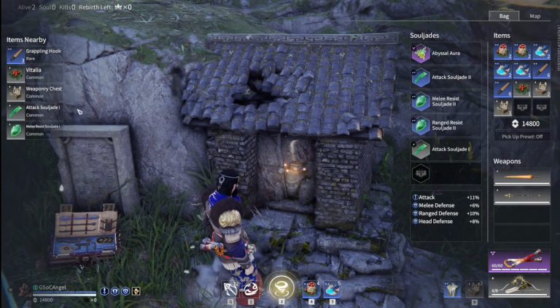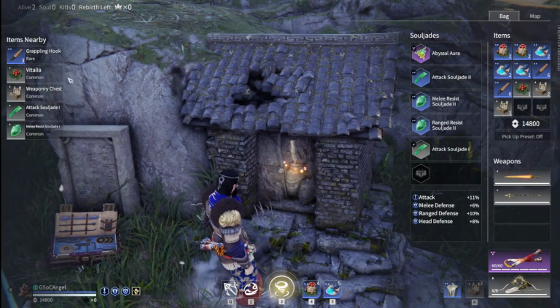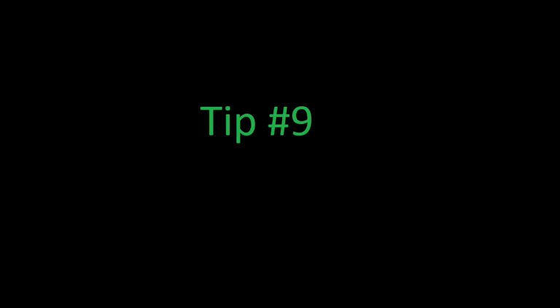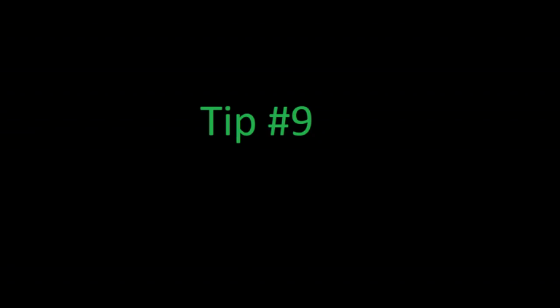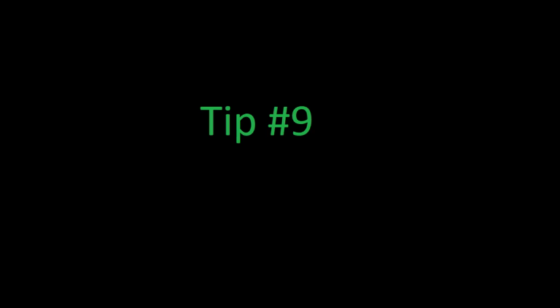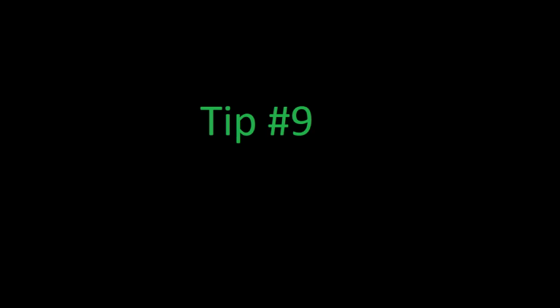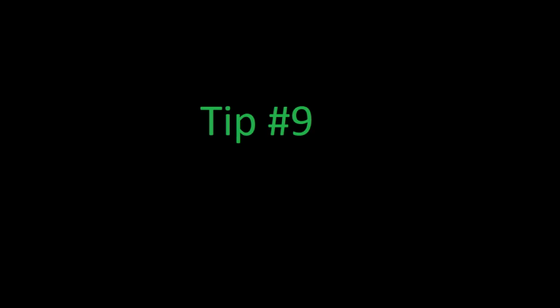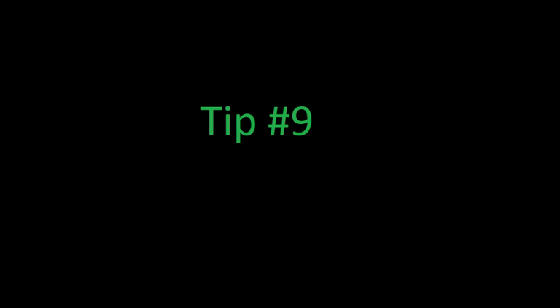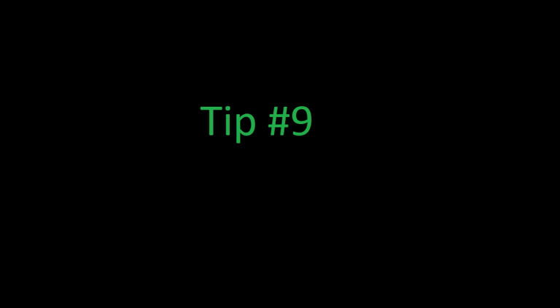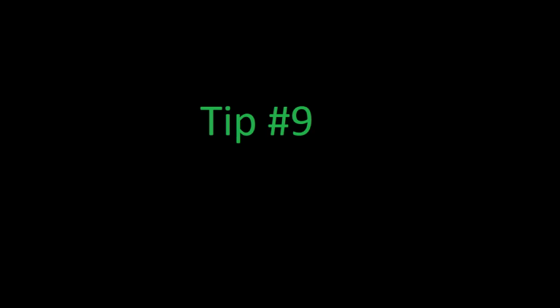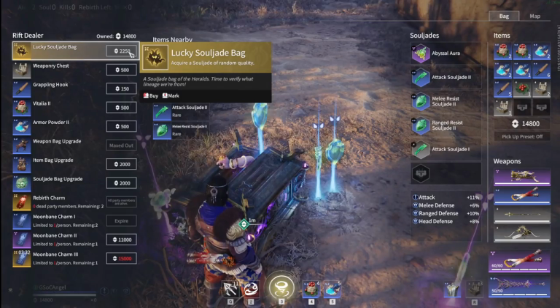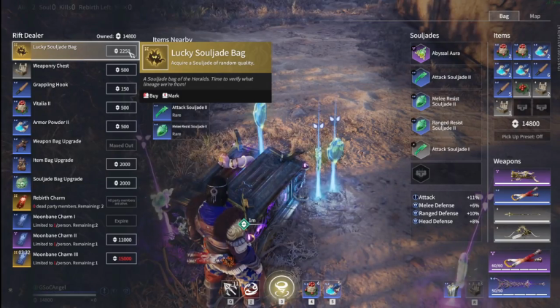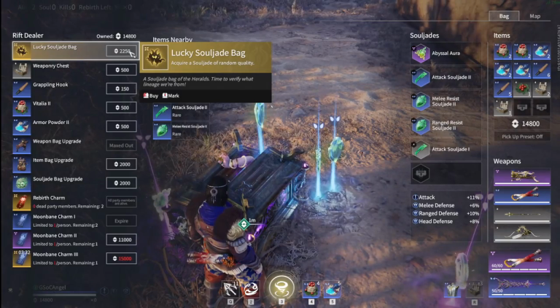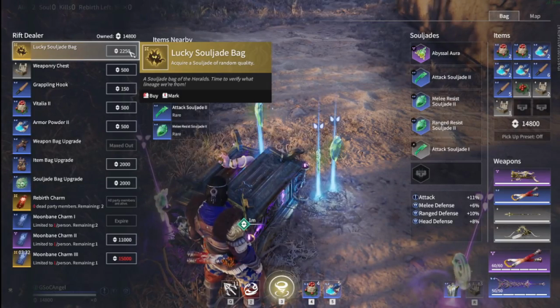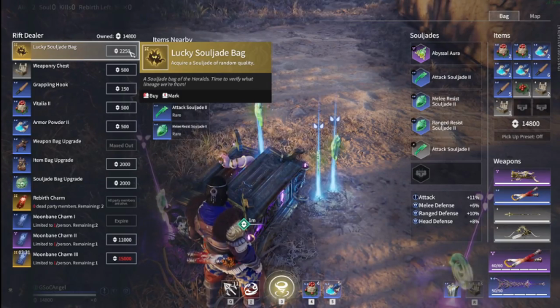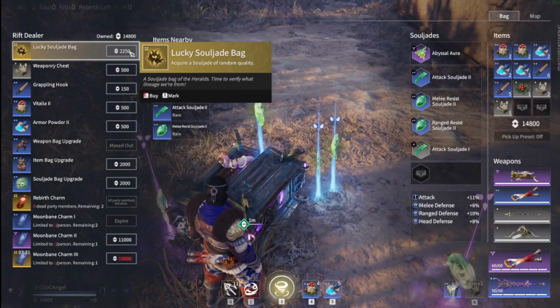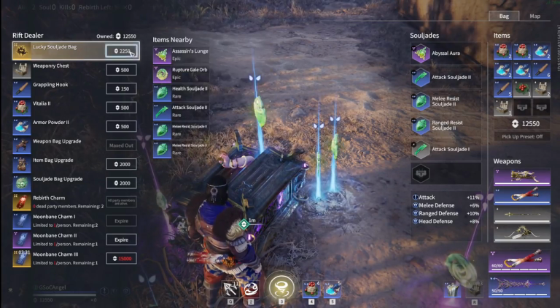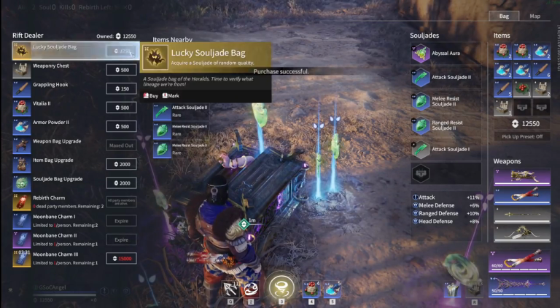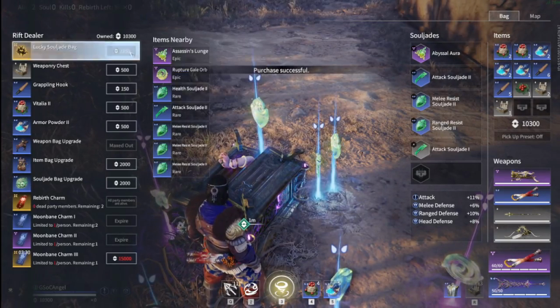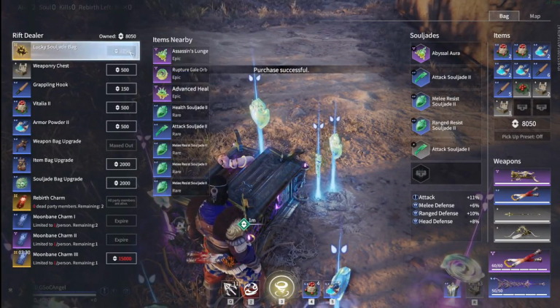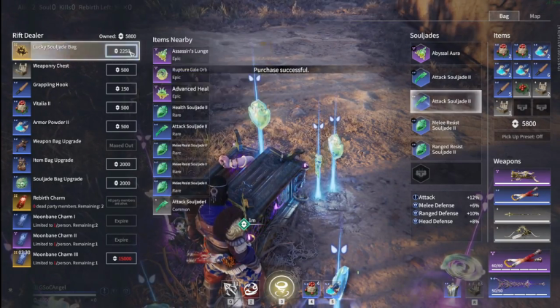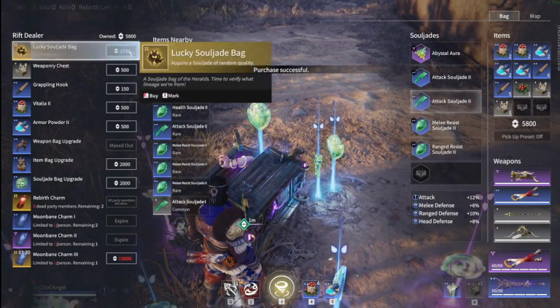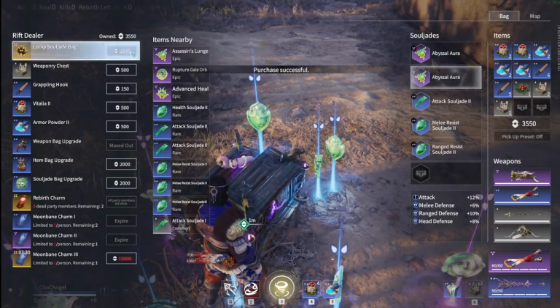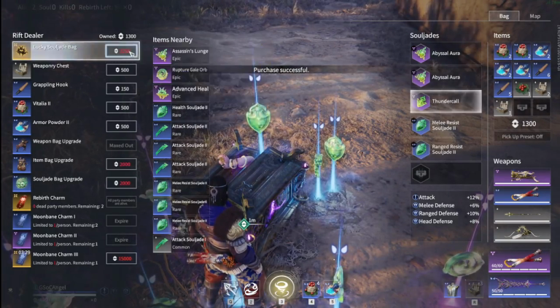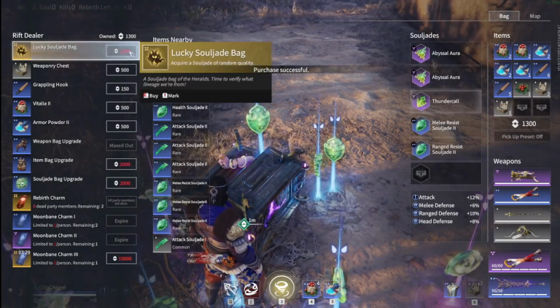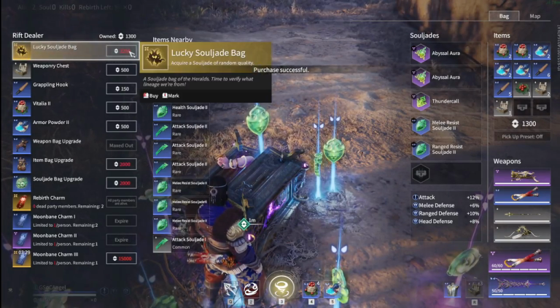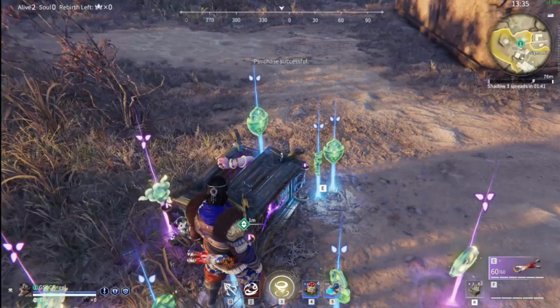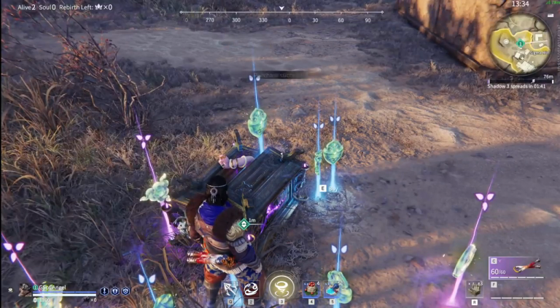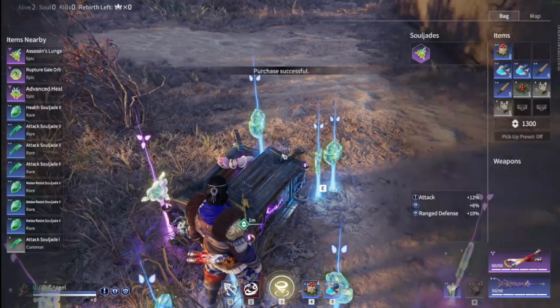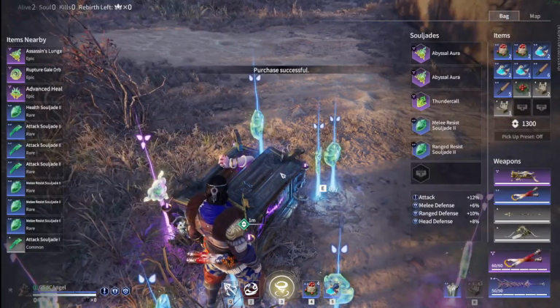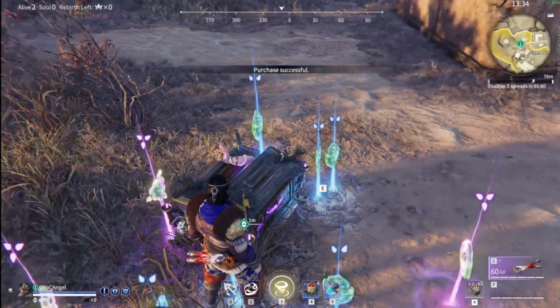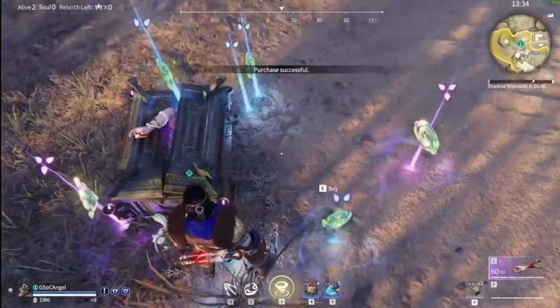Tip number nine: the lucky soul jade bag. If you have everything you need and a lot of money, just spam that to see if you can get anything good.